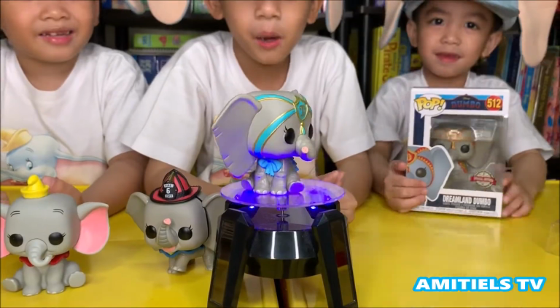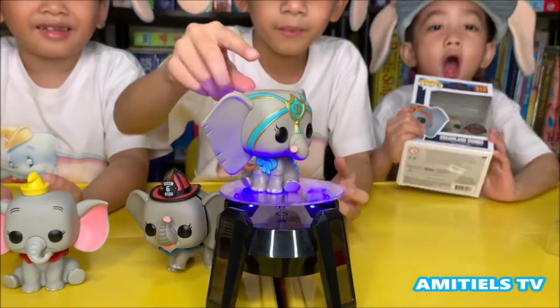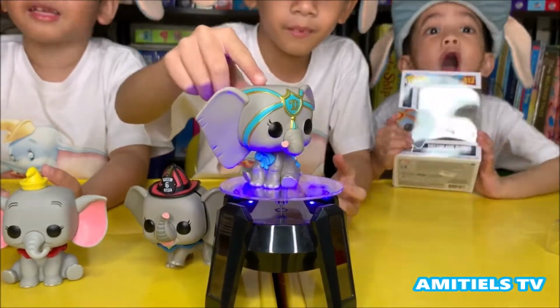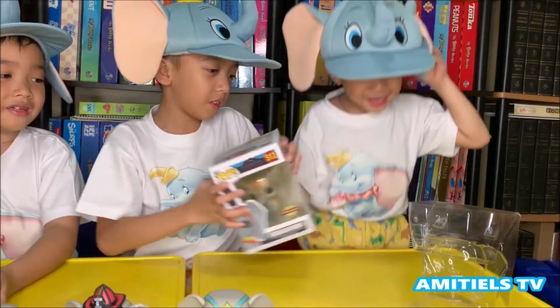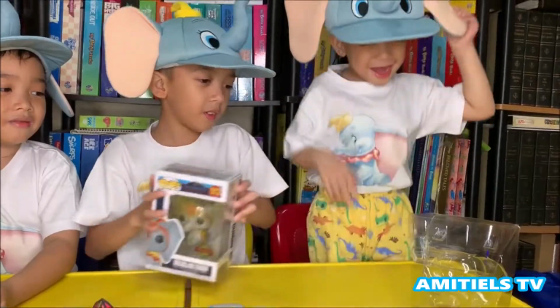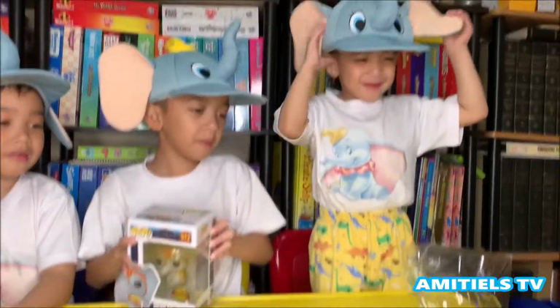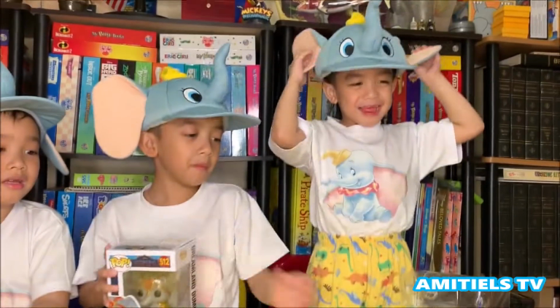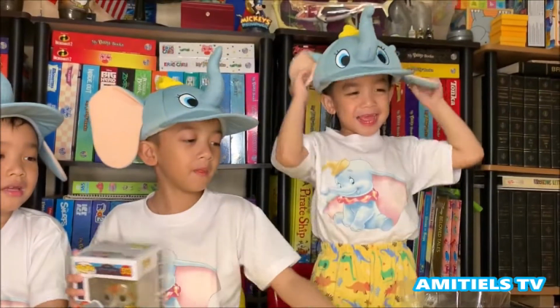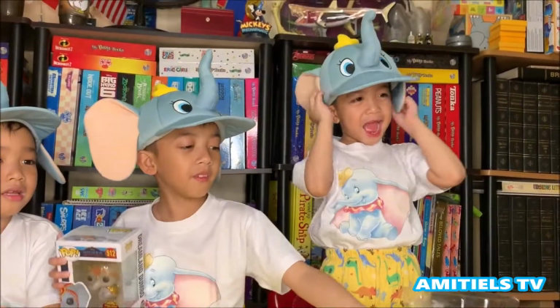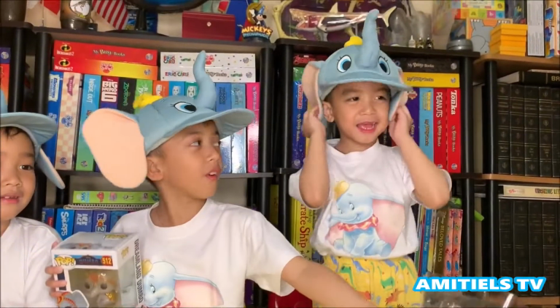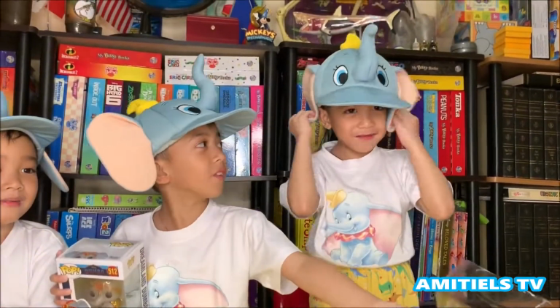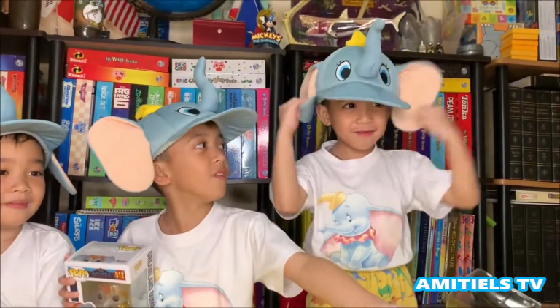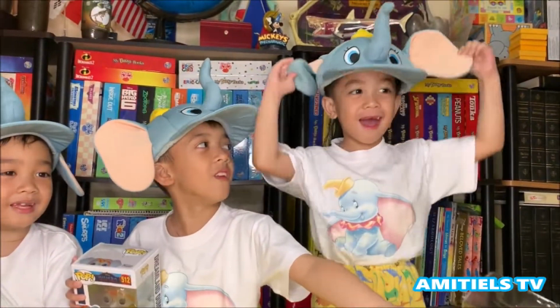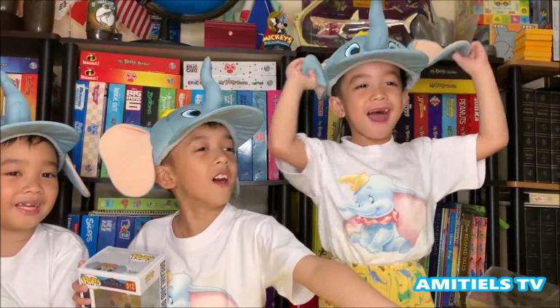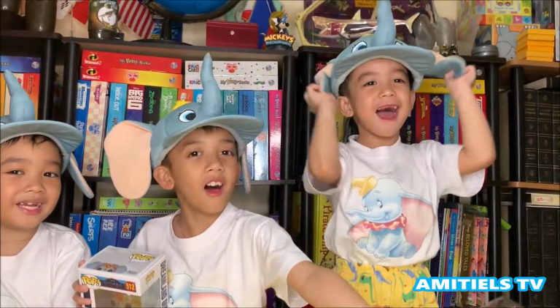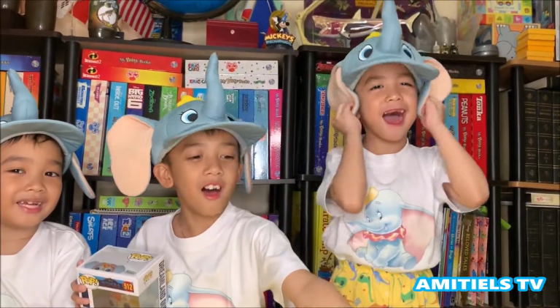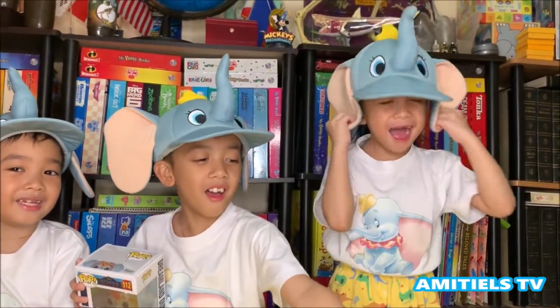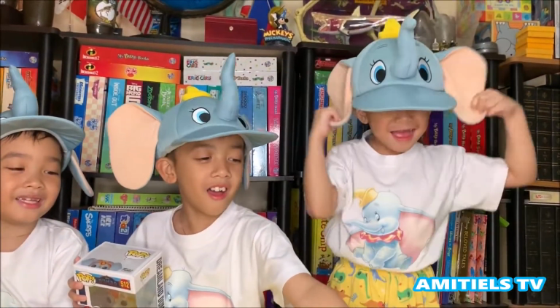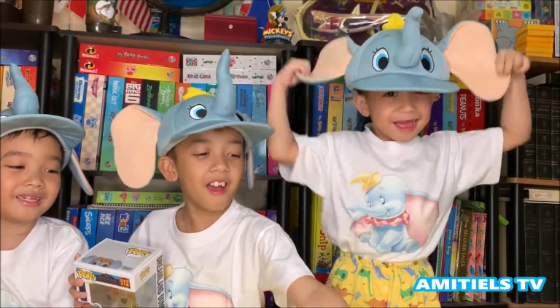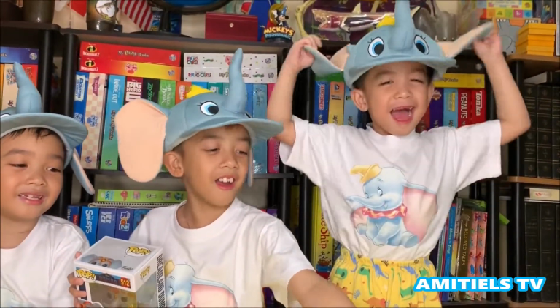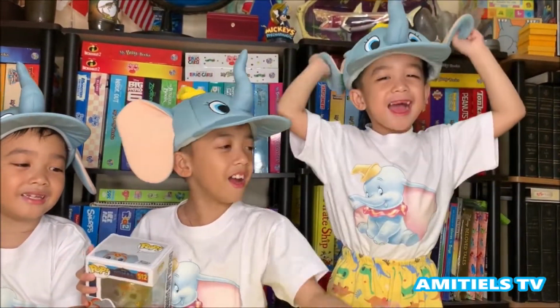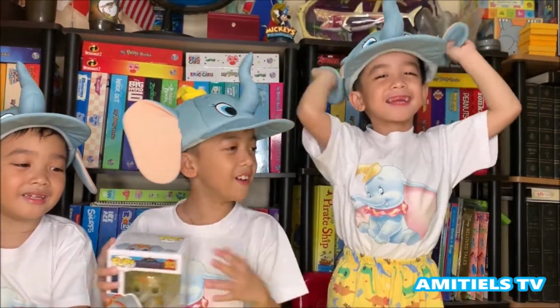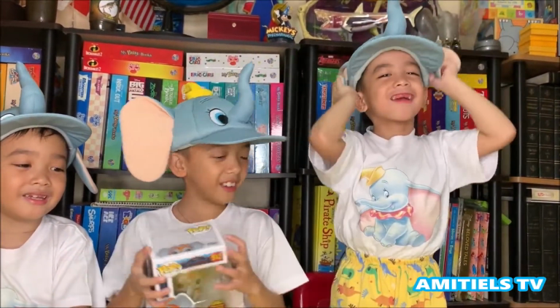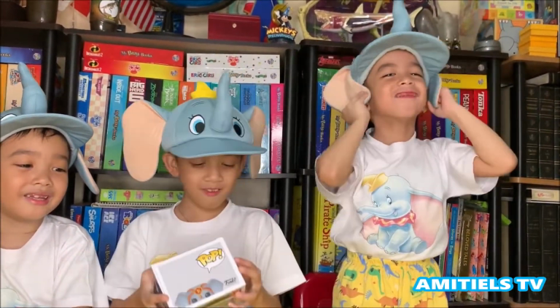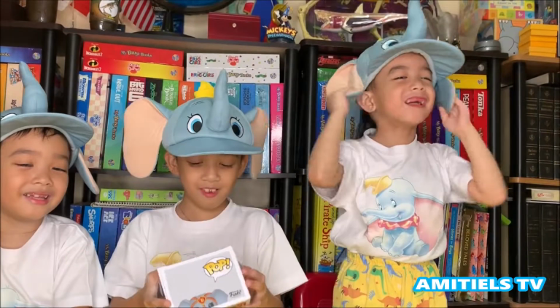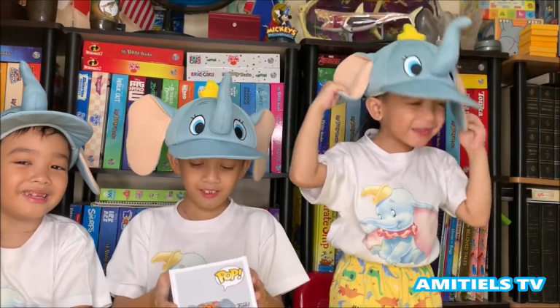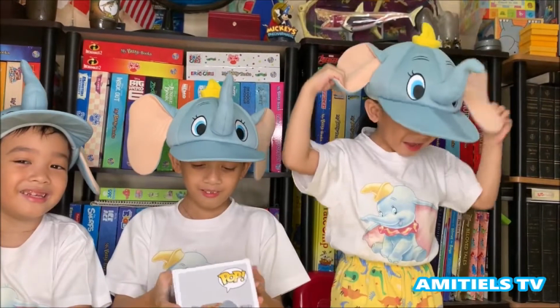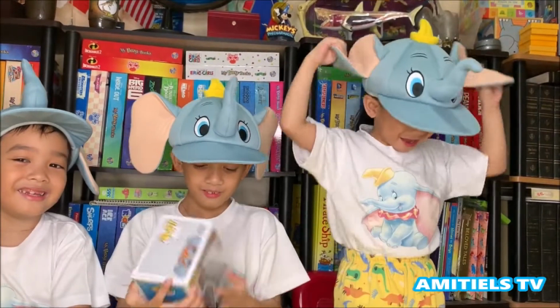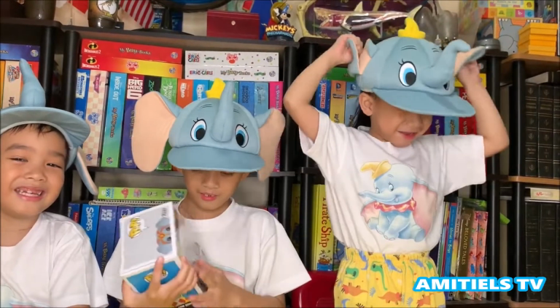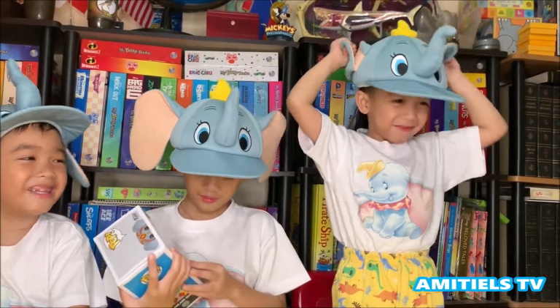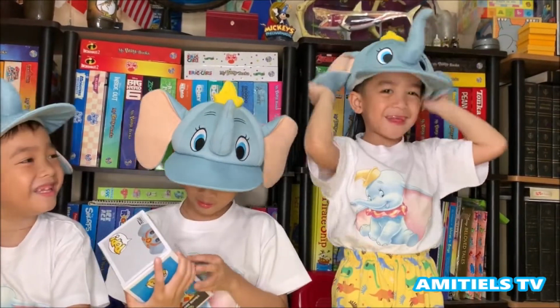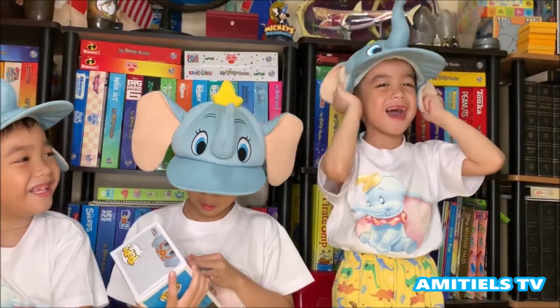I can really, I can fly, I can really, I can fly.